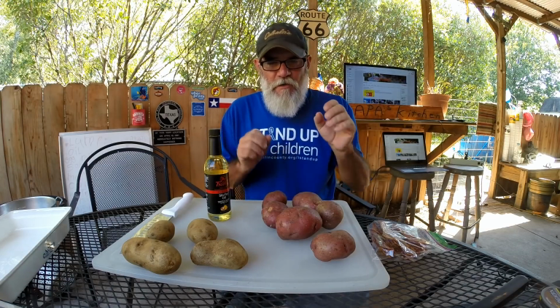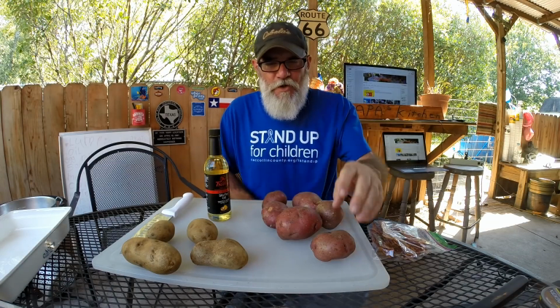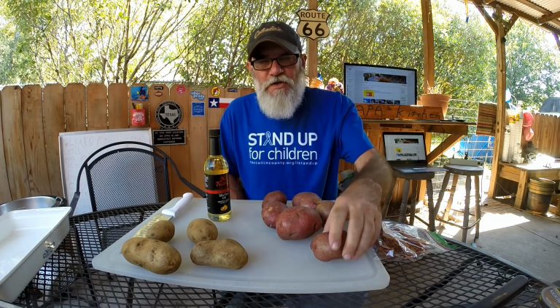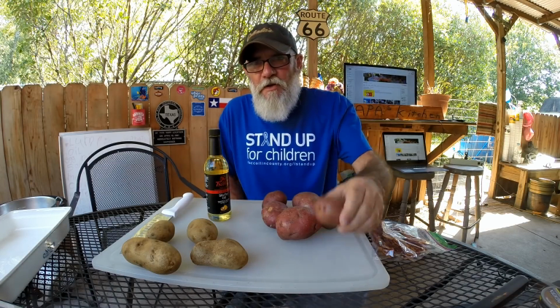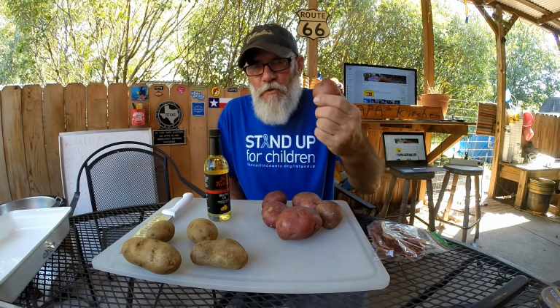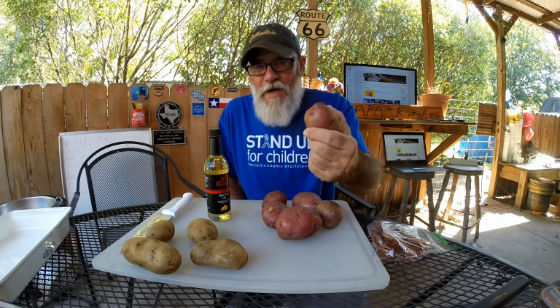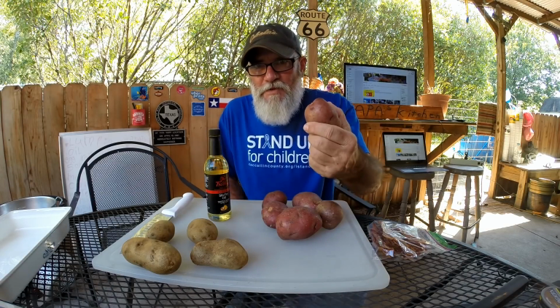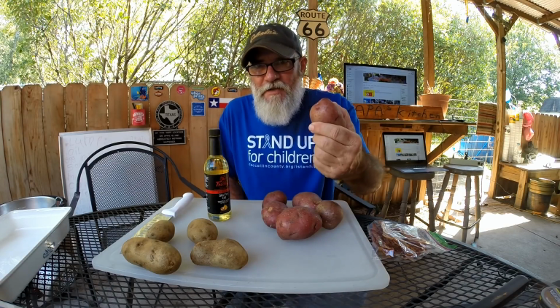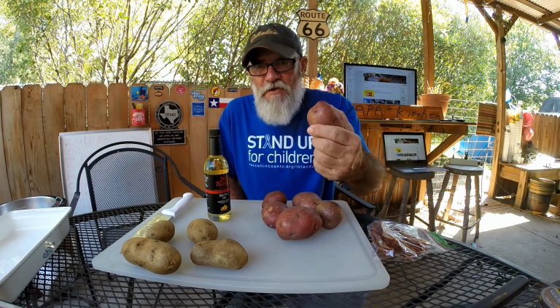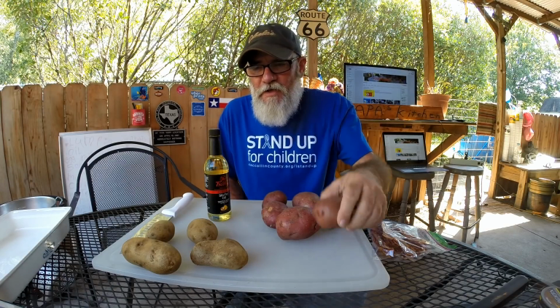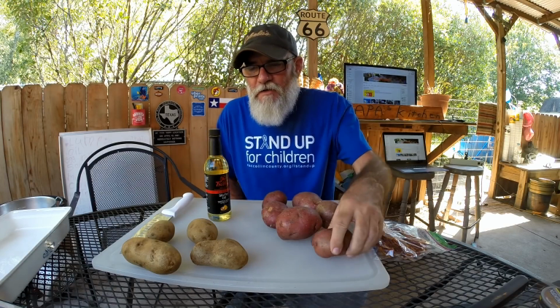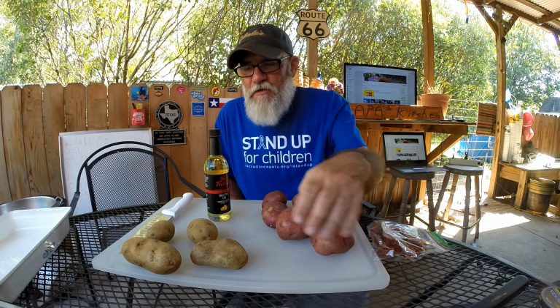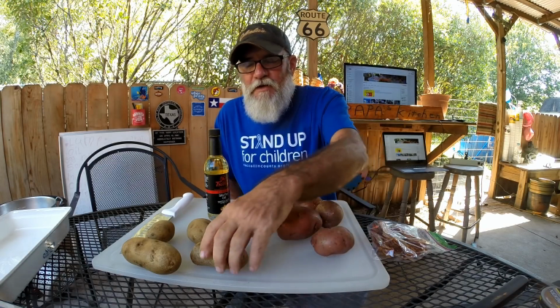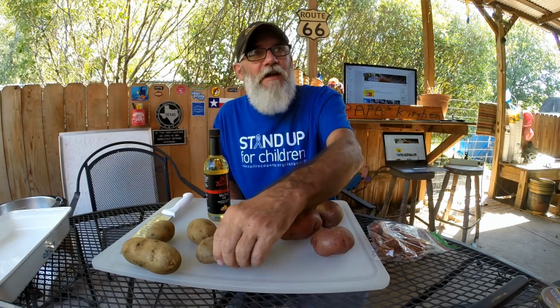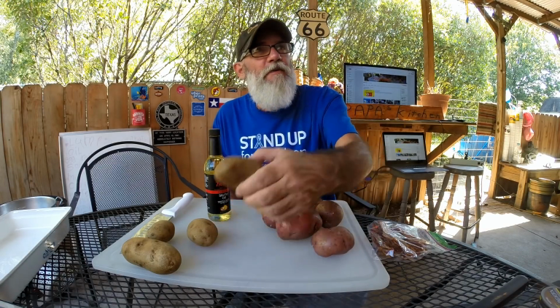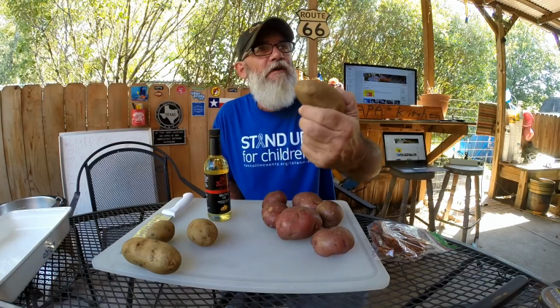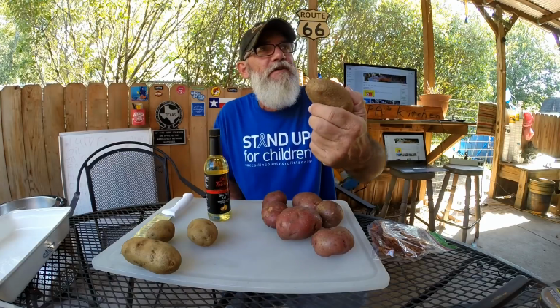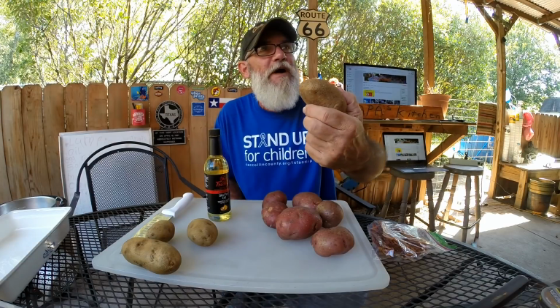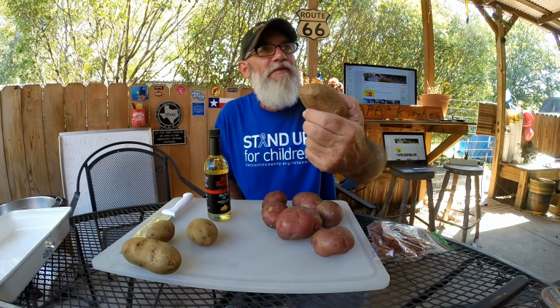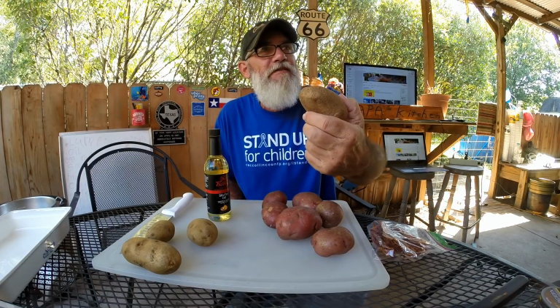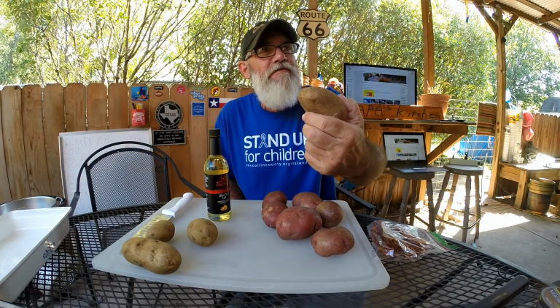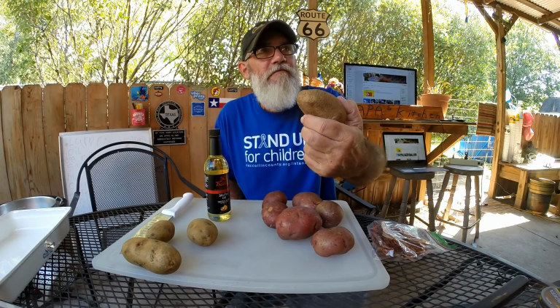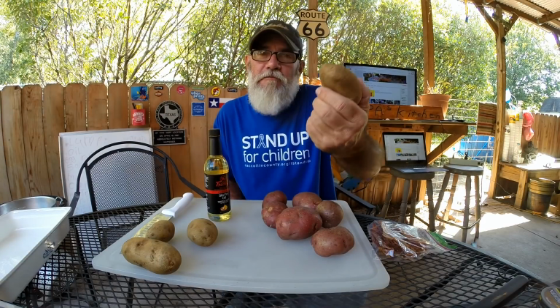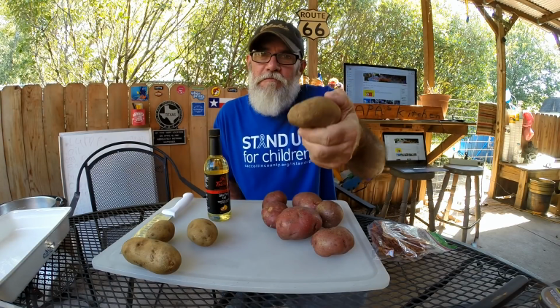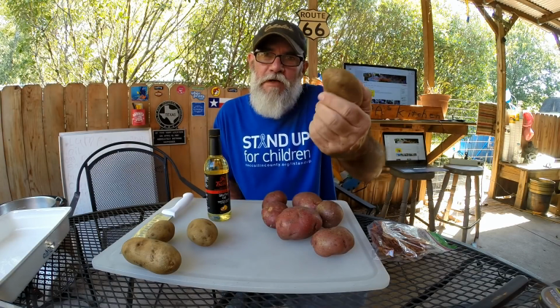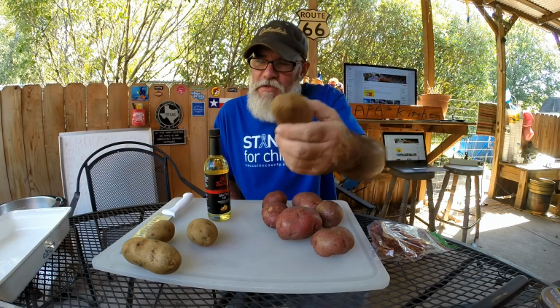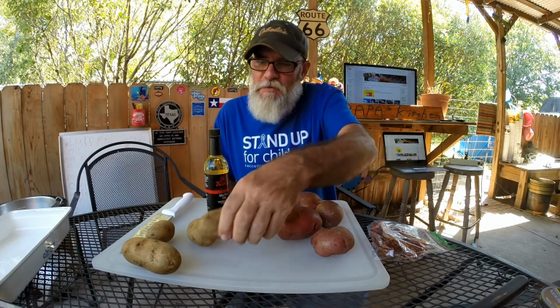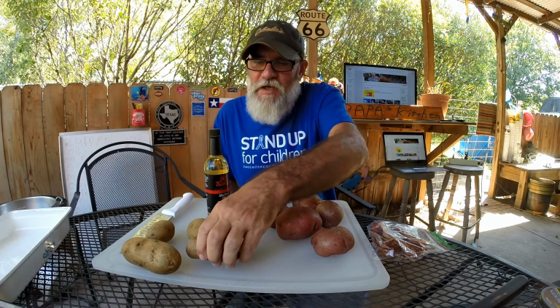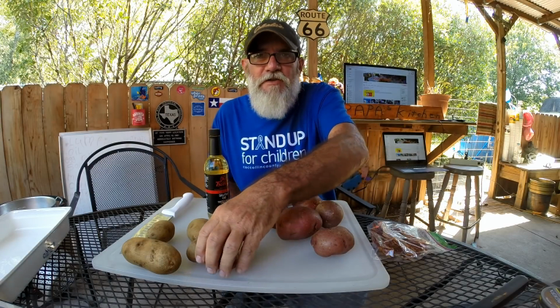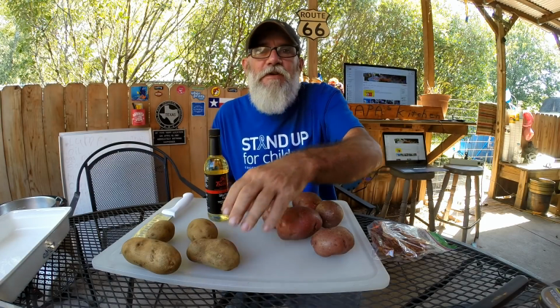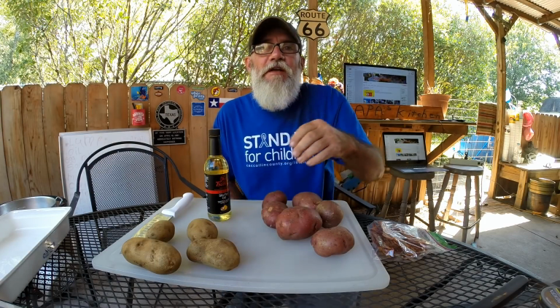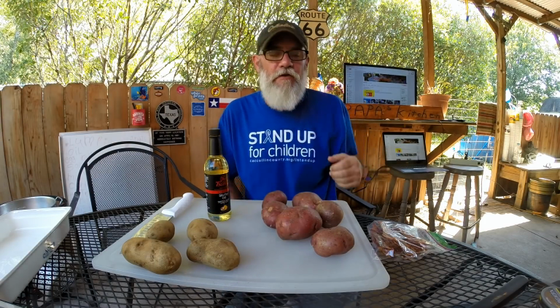We're using red potatoes over here, and what do you call these? White potatoes? Rustic — rustic potatoes over here.